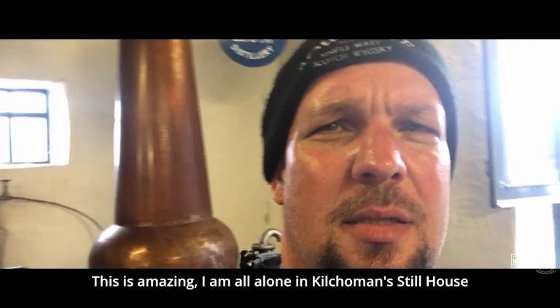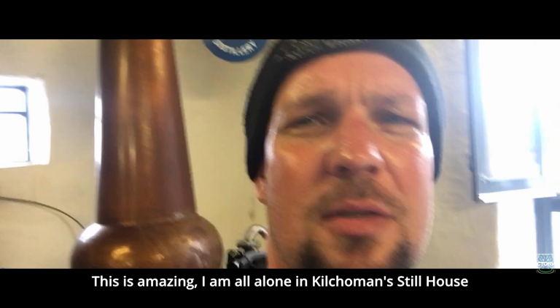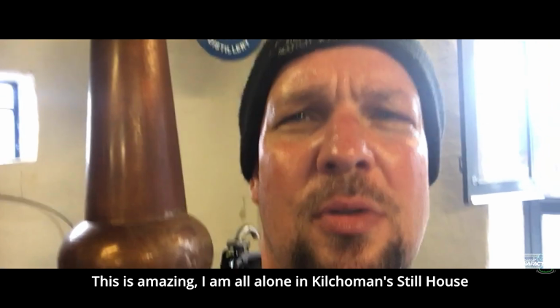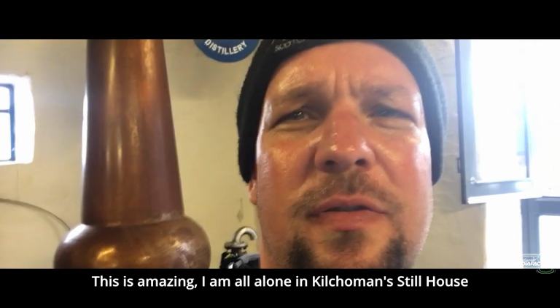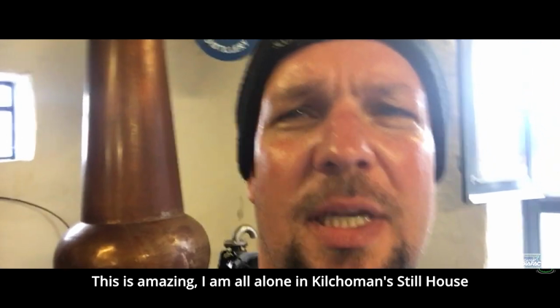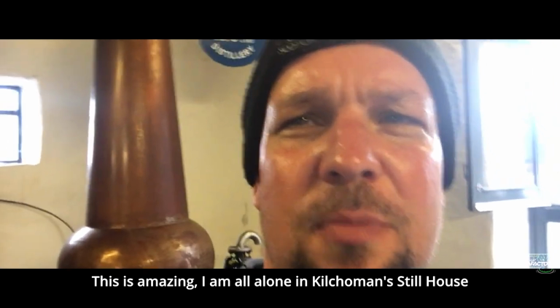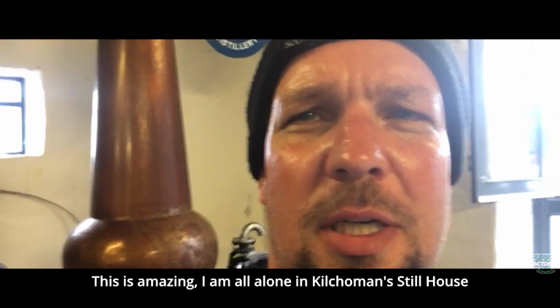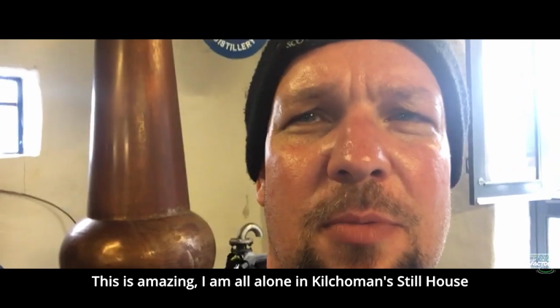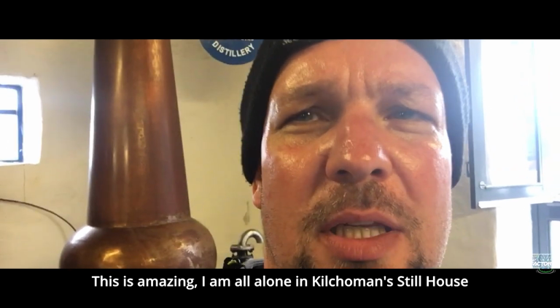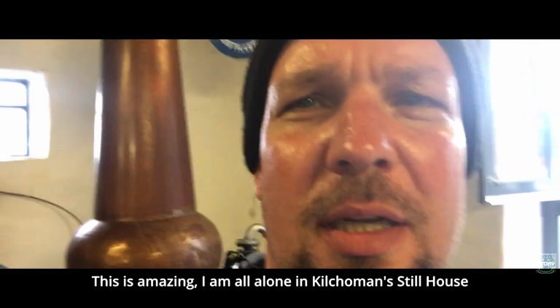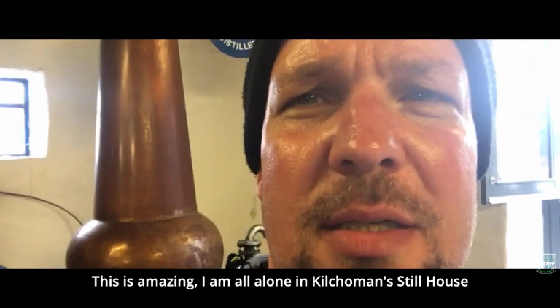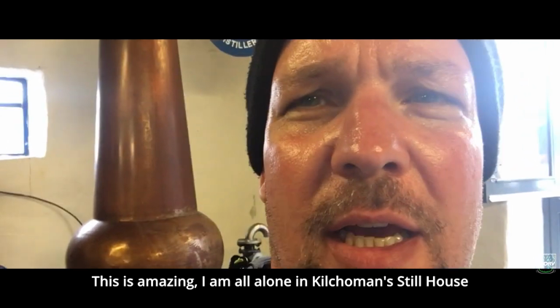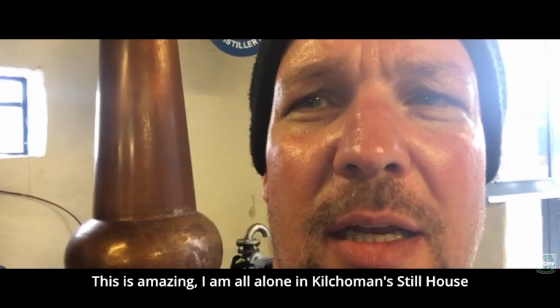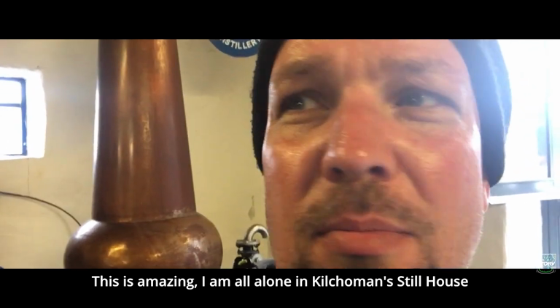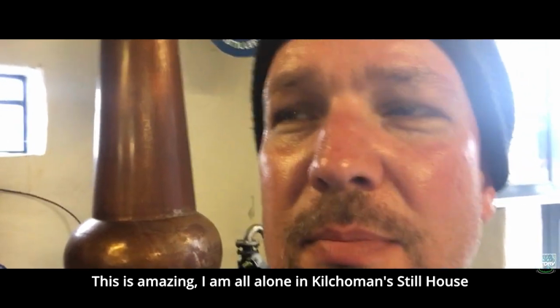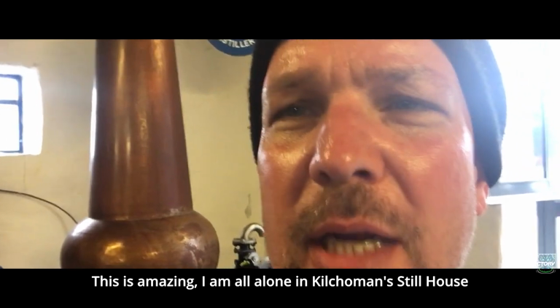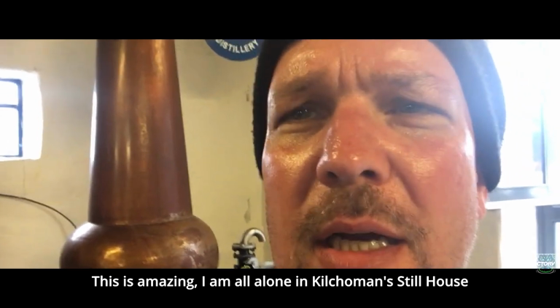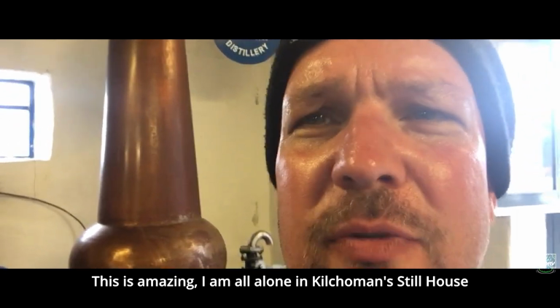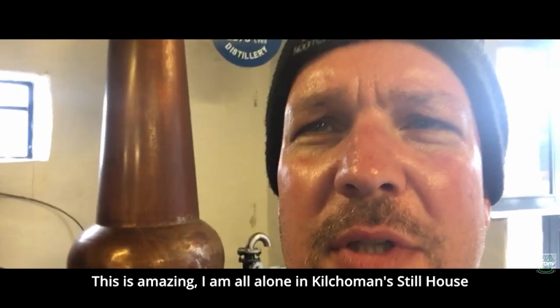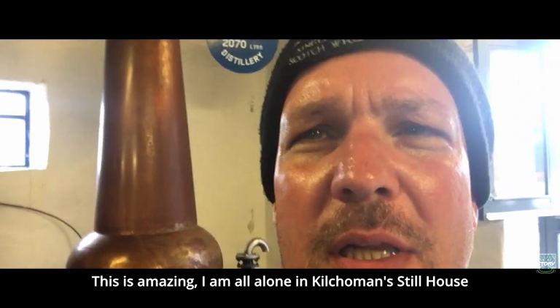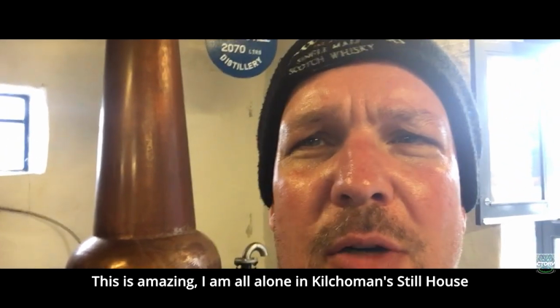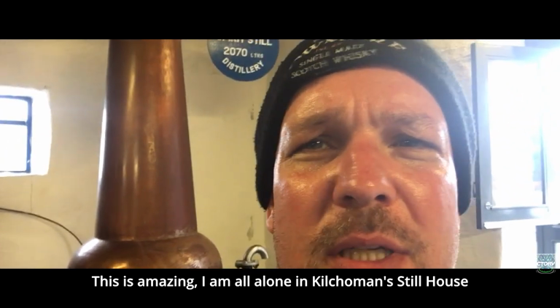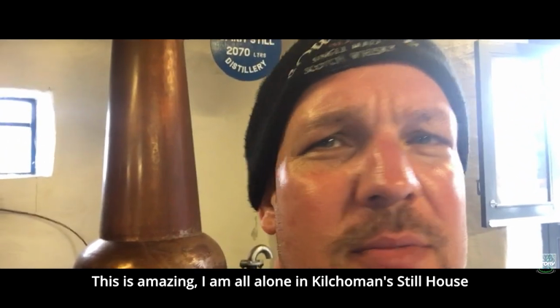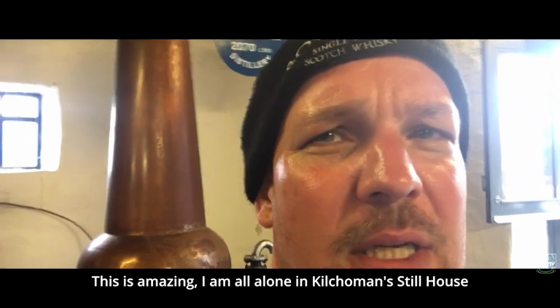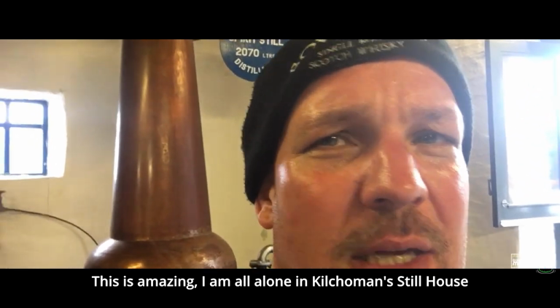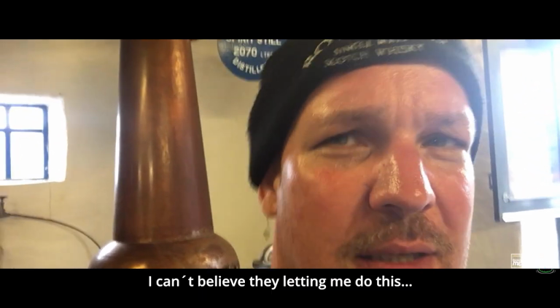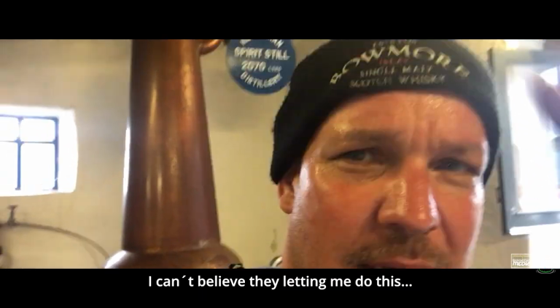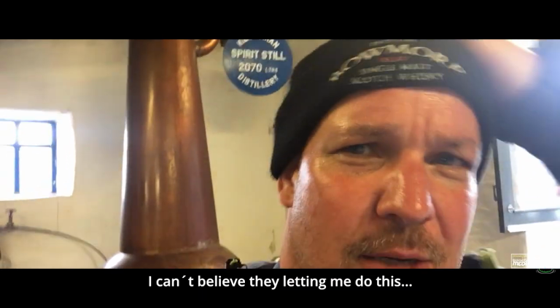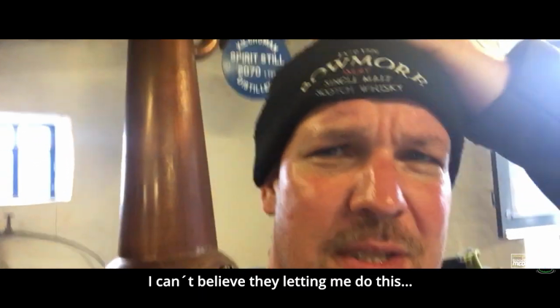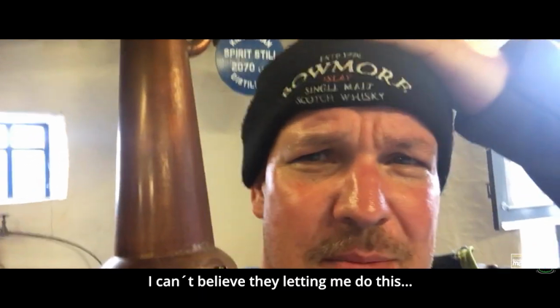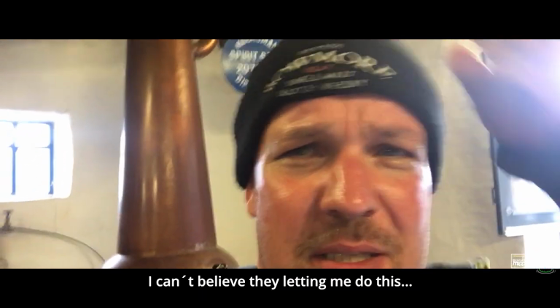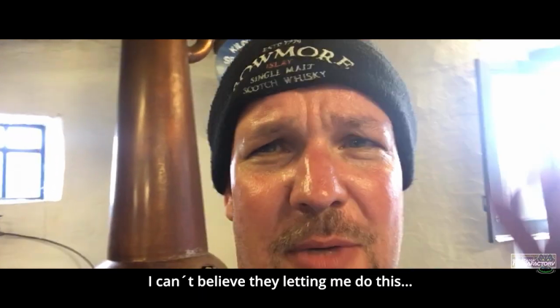It's incredible — I'm just alone here in Kilchoman. I can't believe that they let me do that.